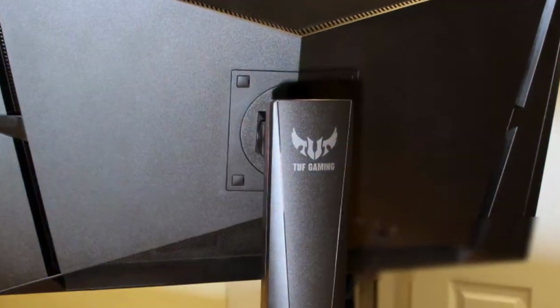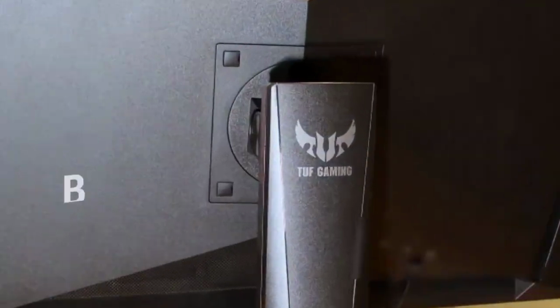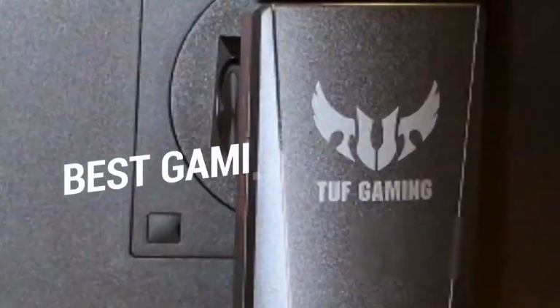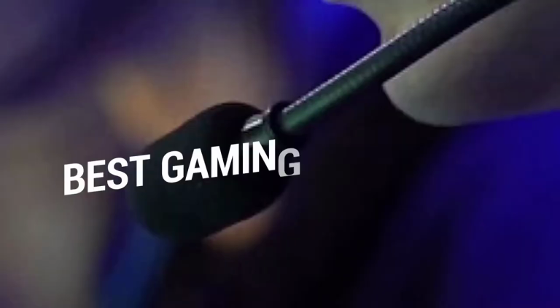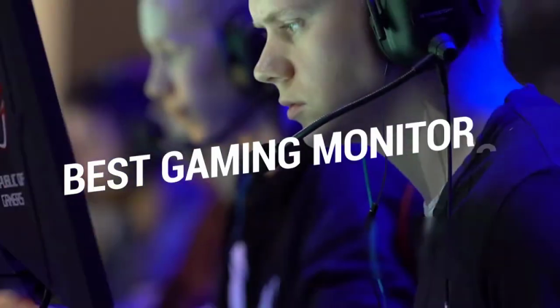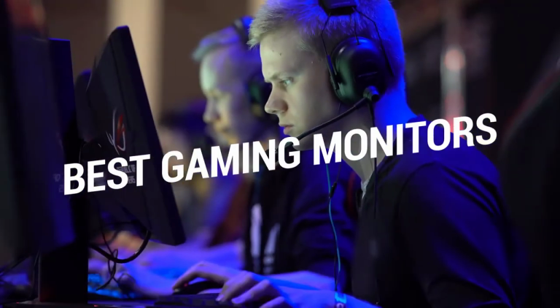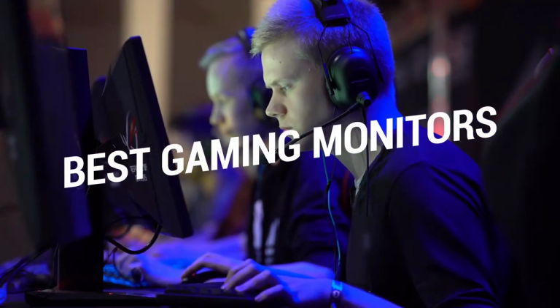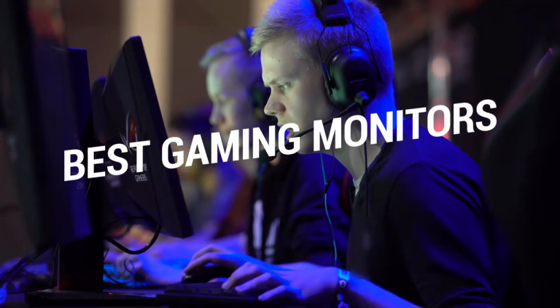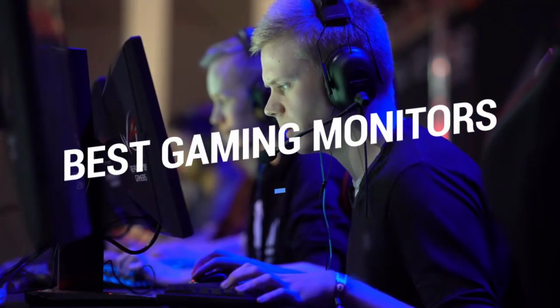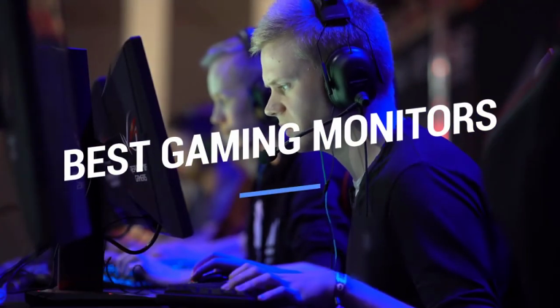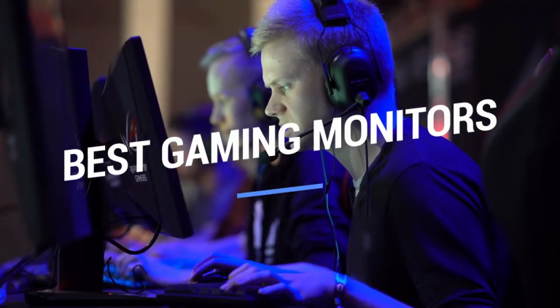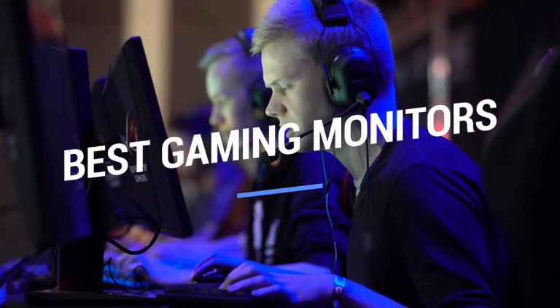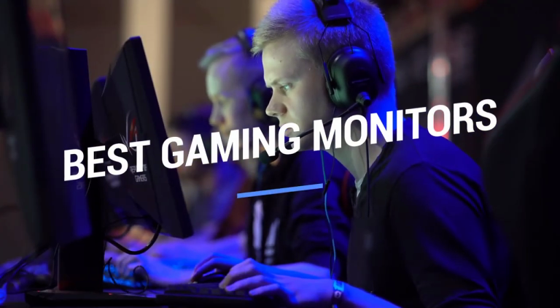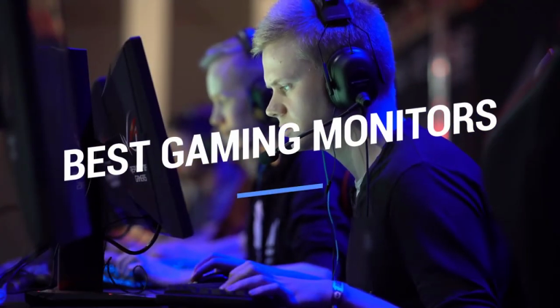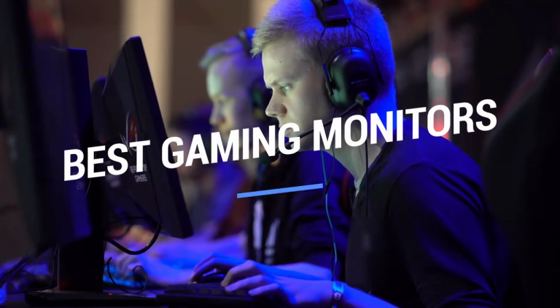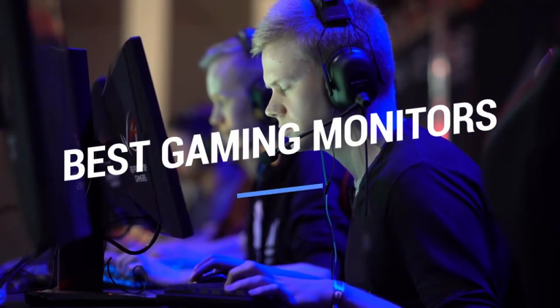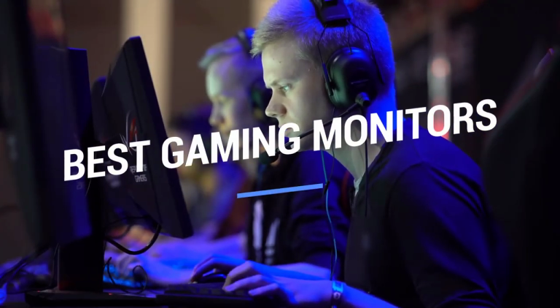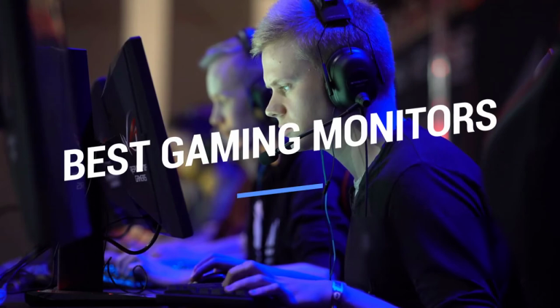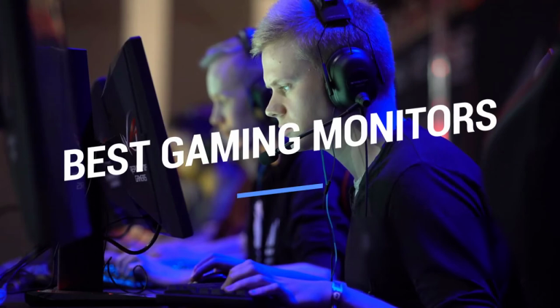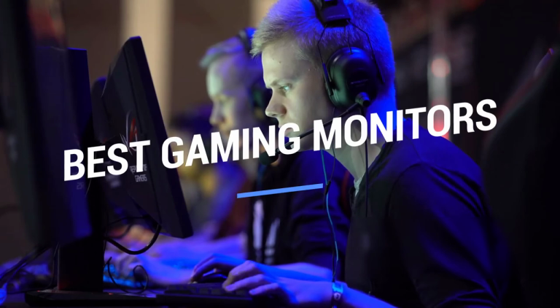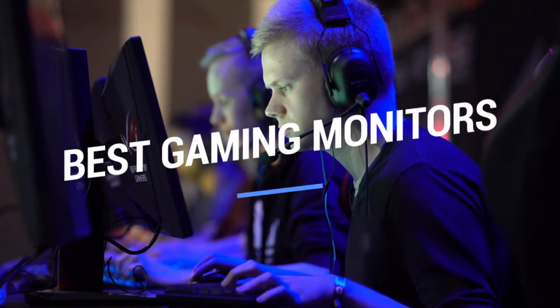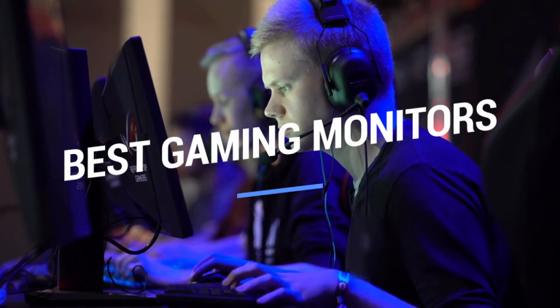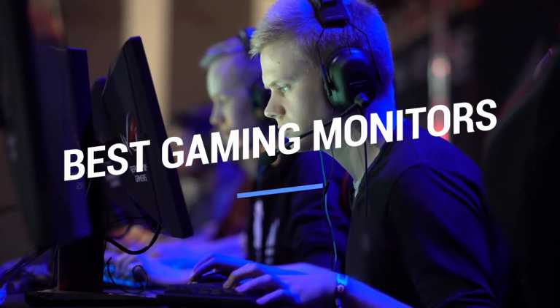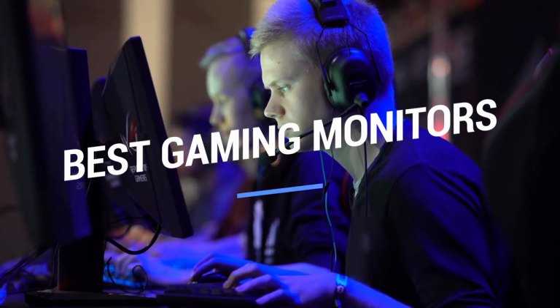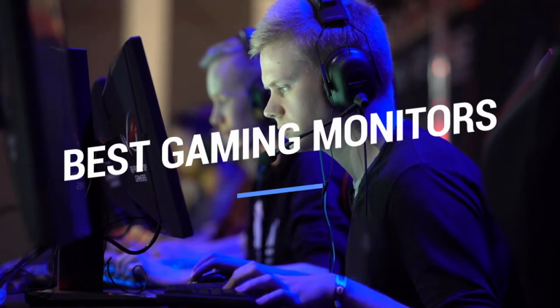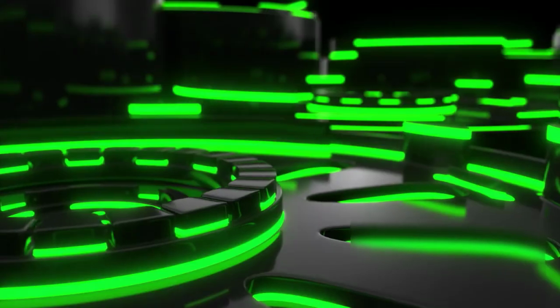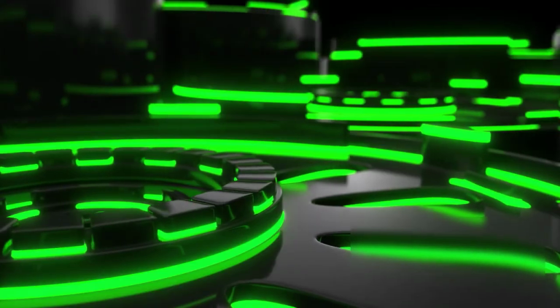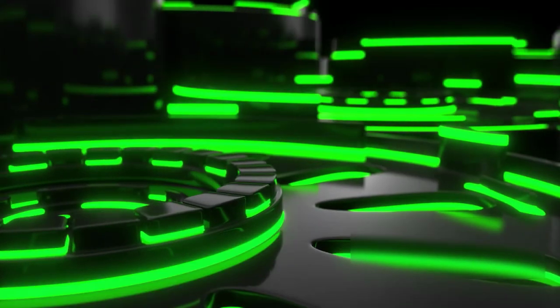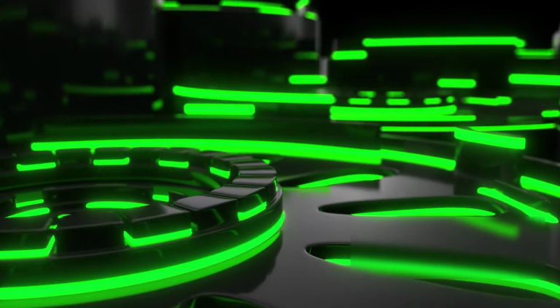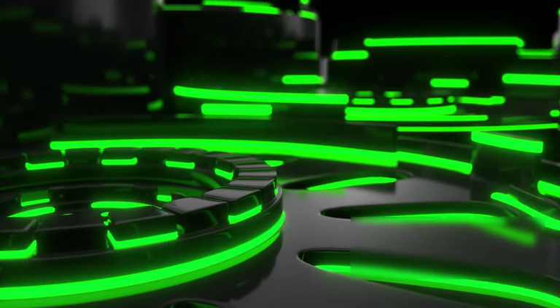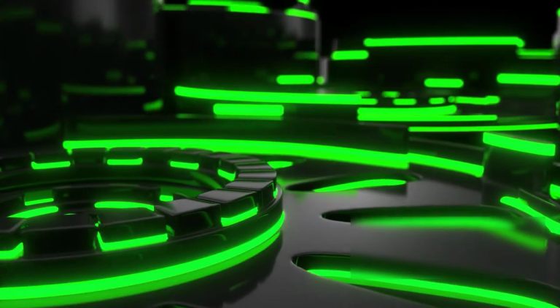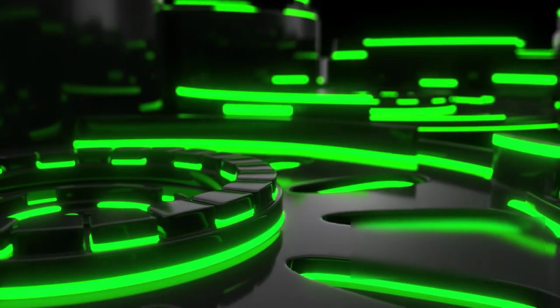That brings us to the end of our review and buyer's guide for the best gaming monitors. Hope to see you in the next video!